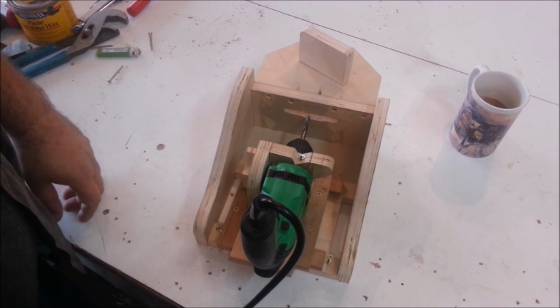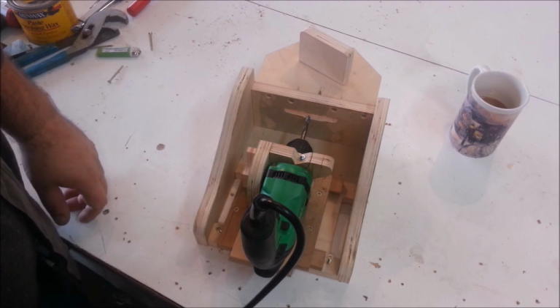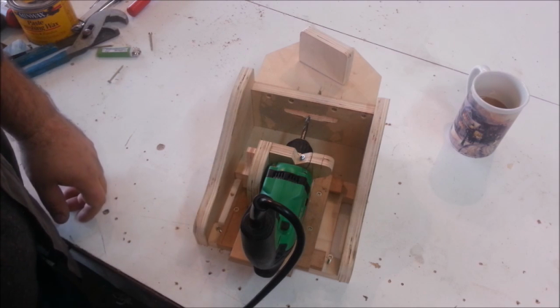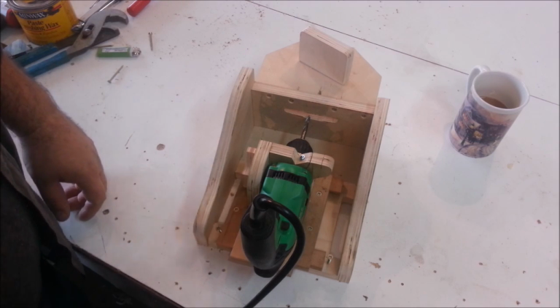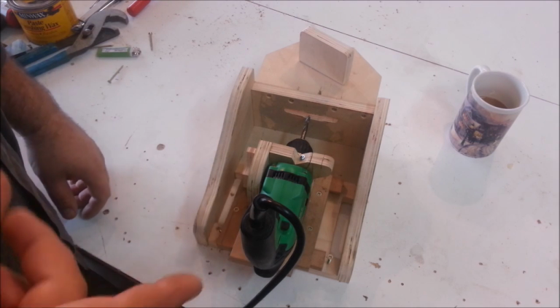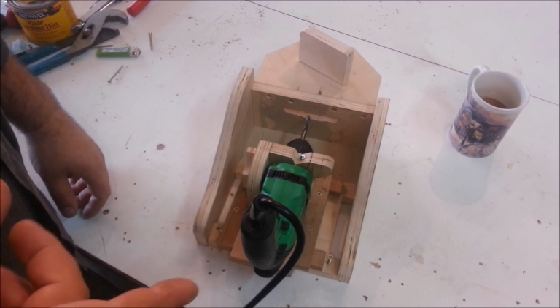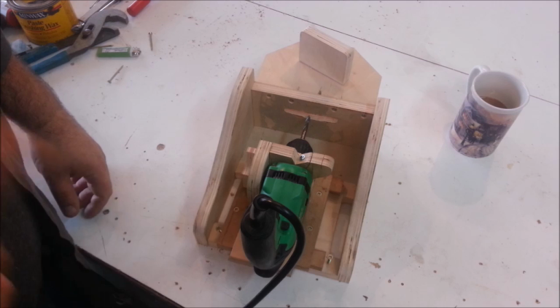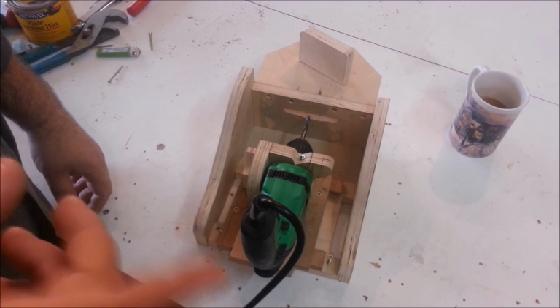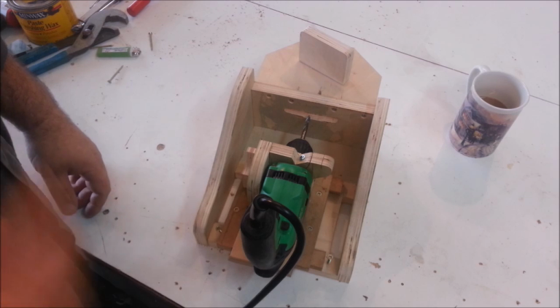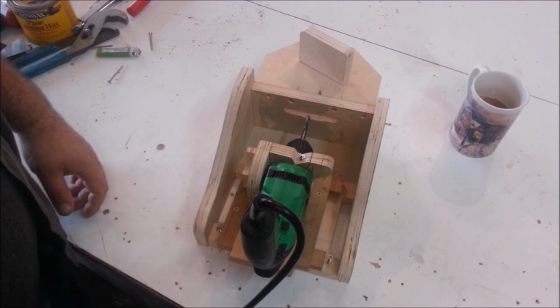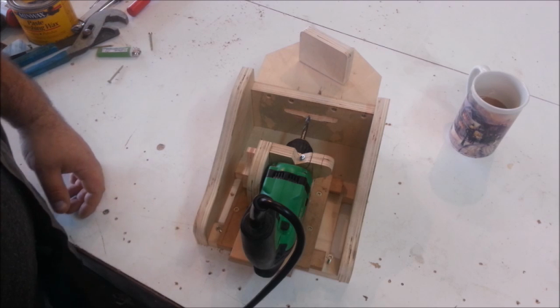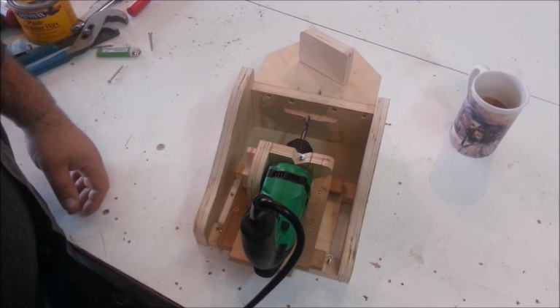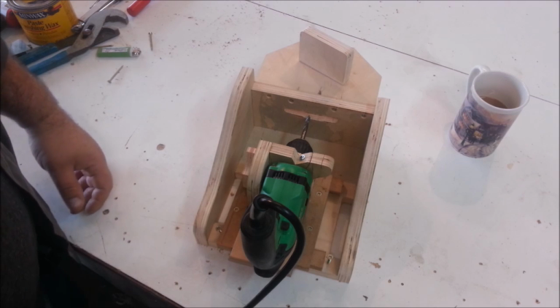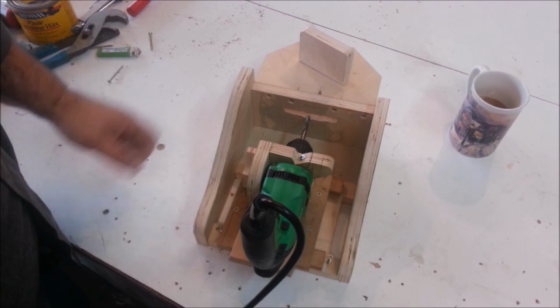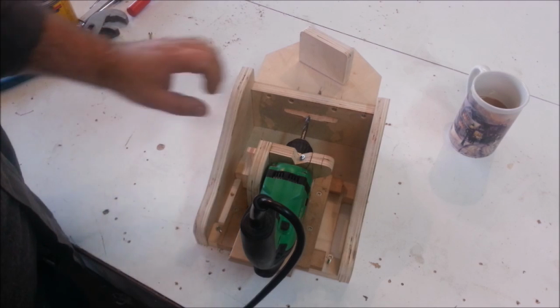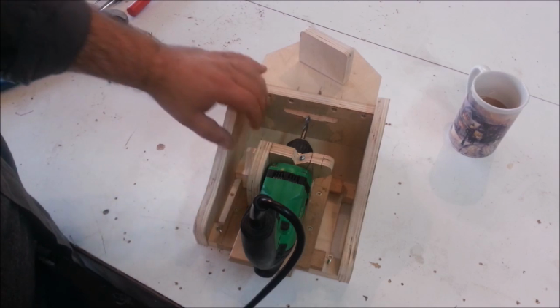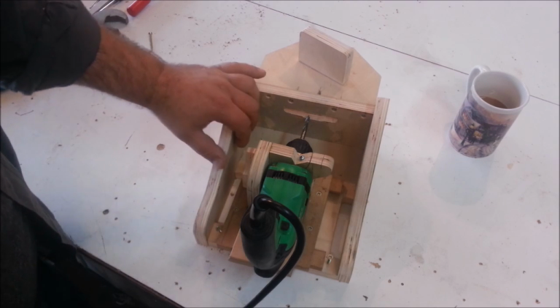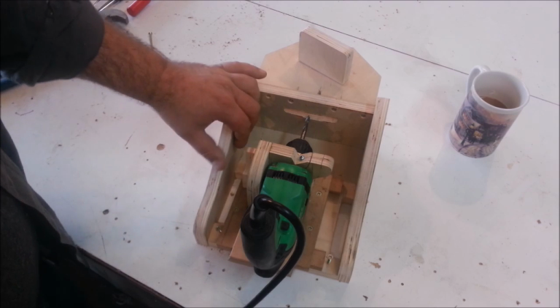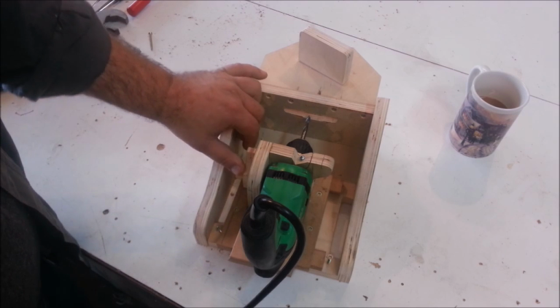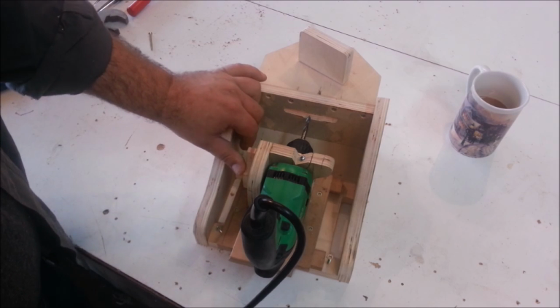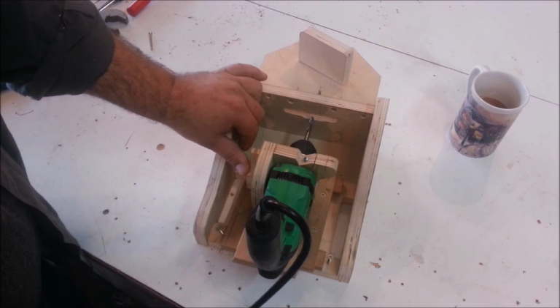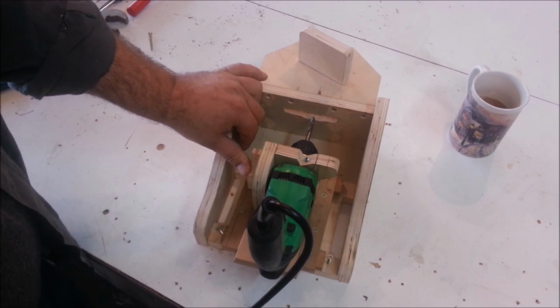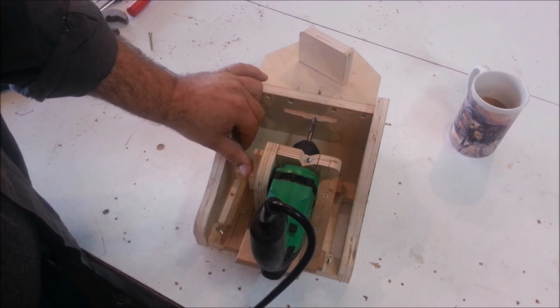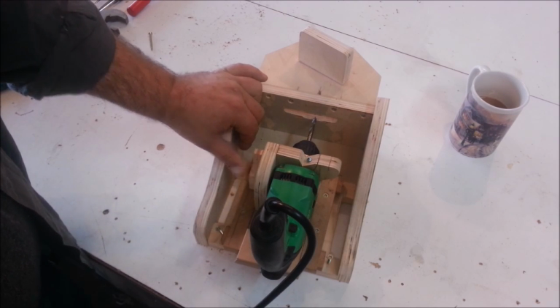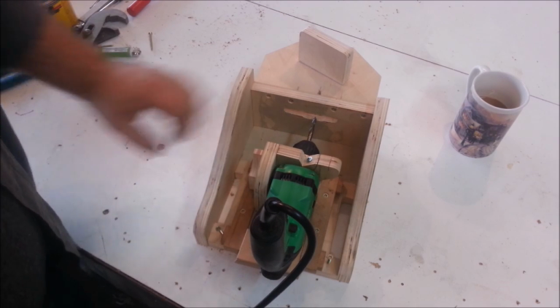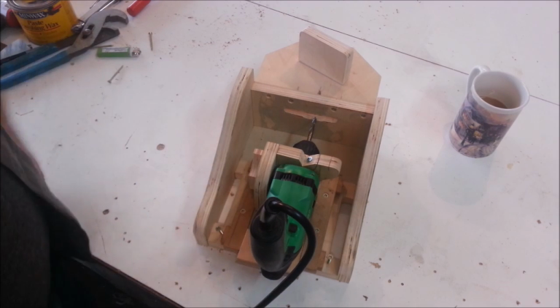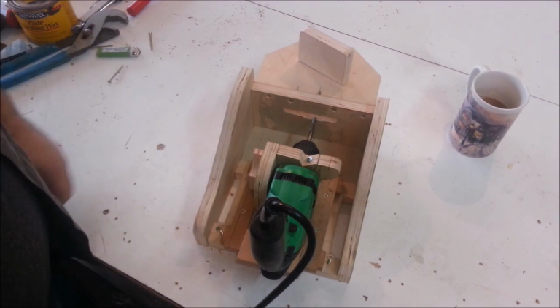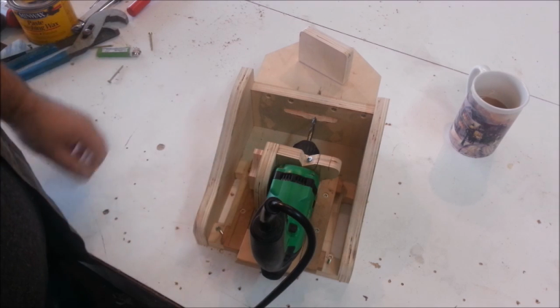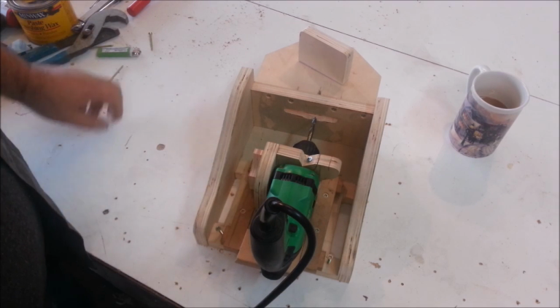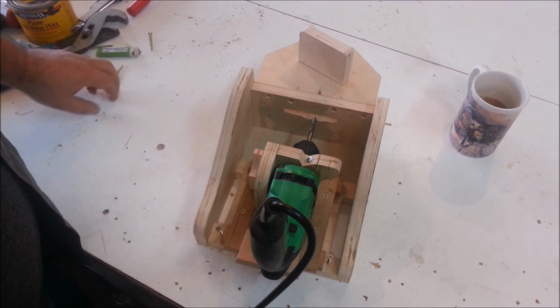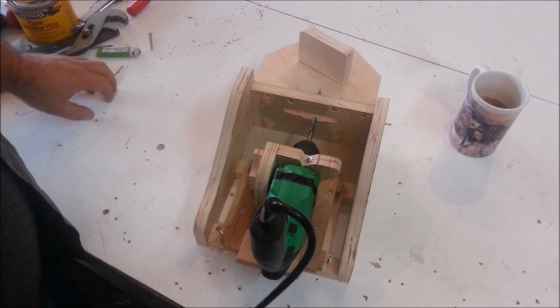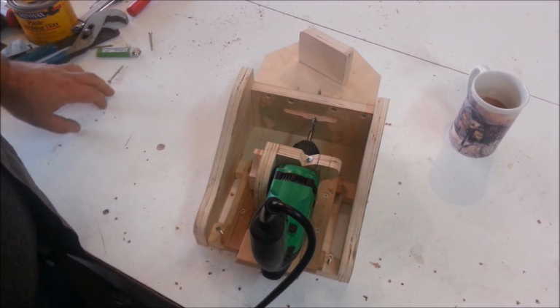I've got some oak, some pine, and some poplar to test it in, and then we're going to talk about a couple of other features that I think would be kind of neat.